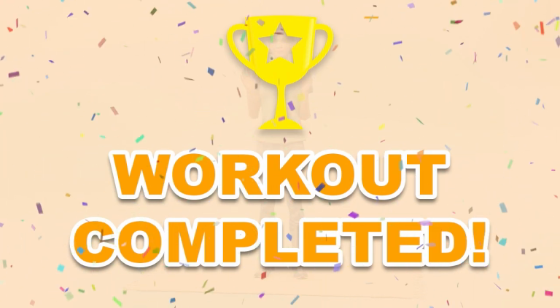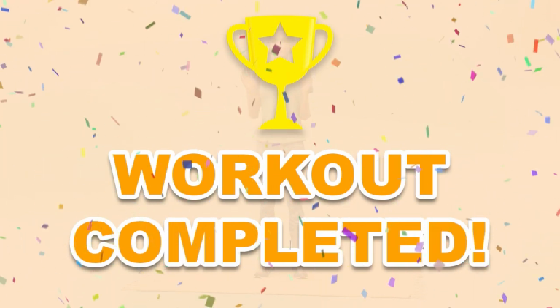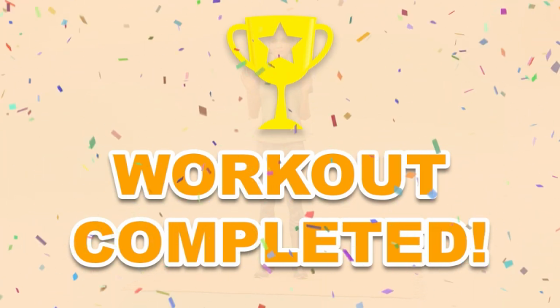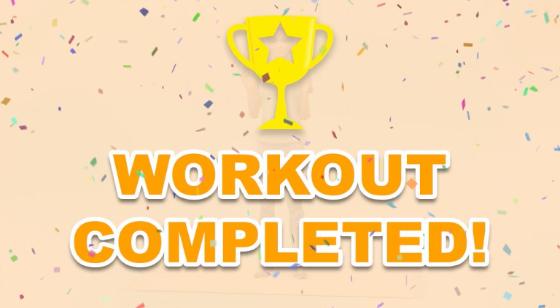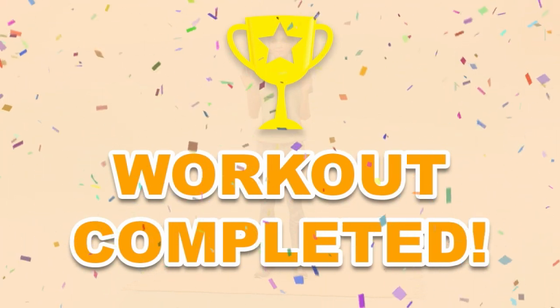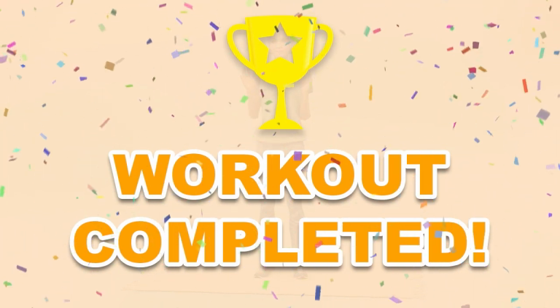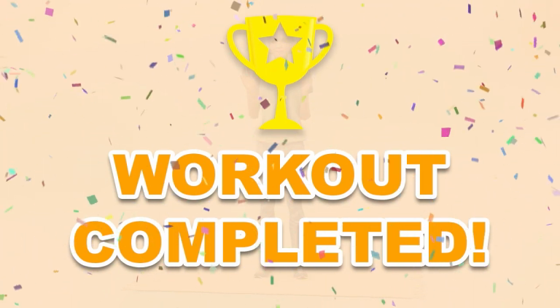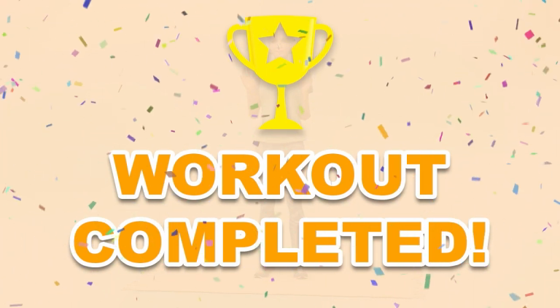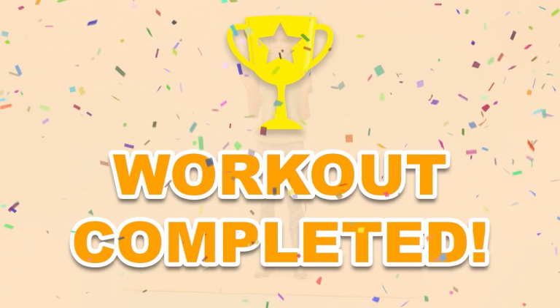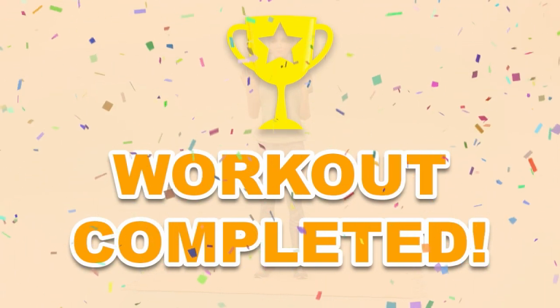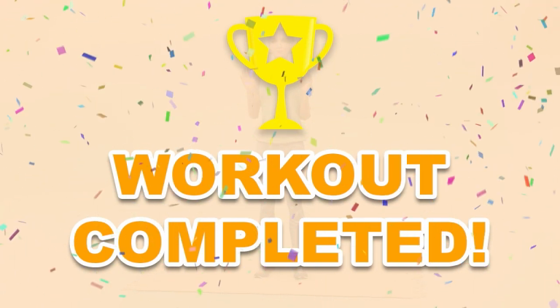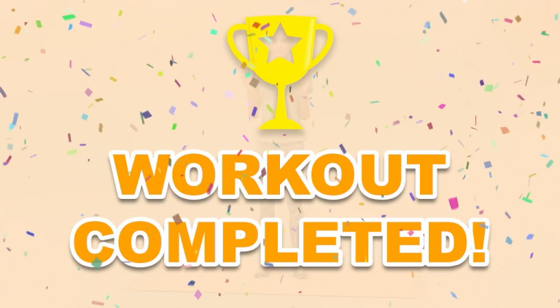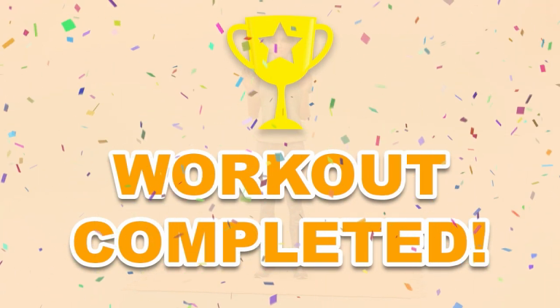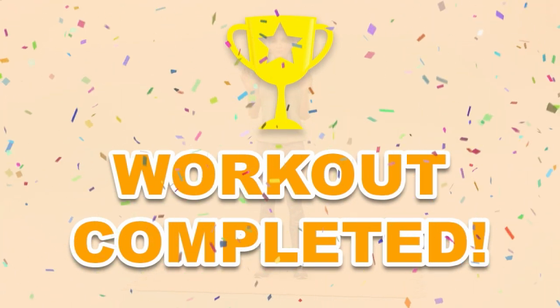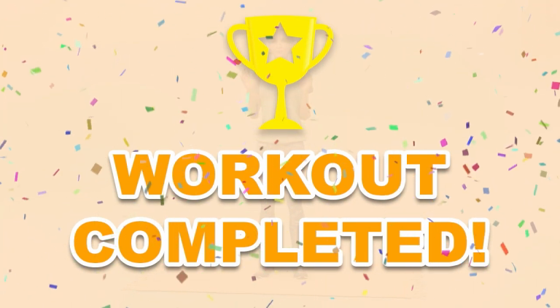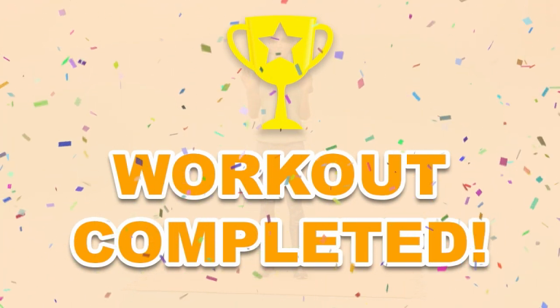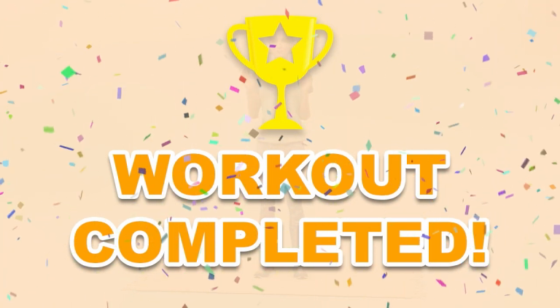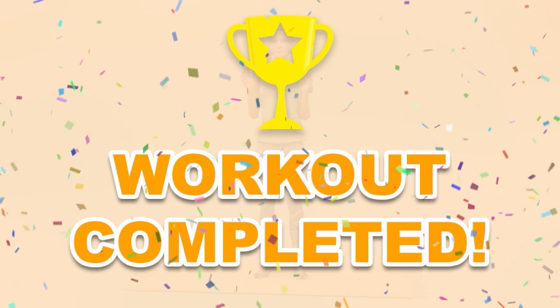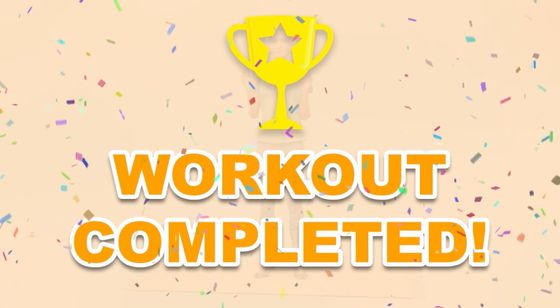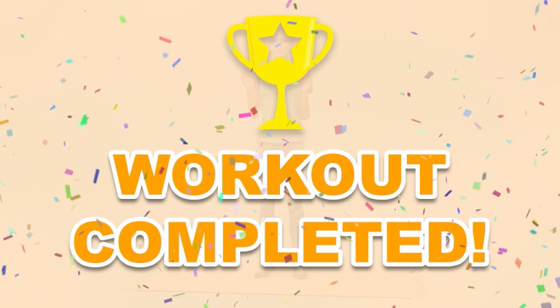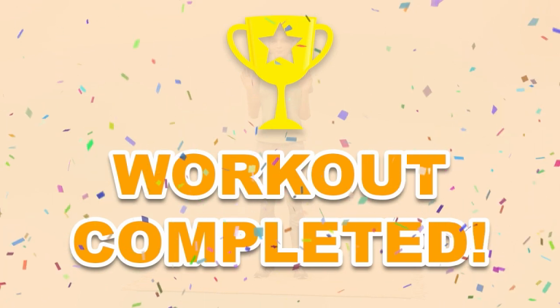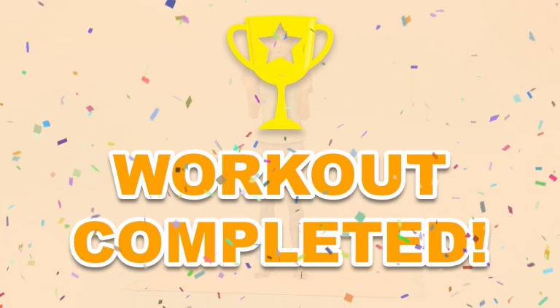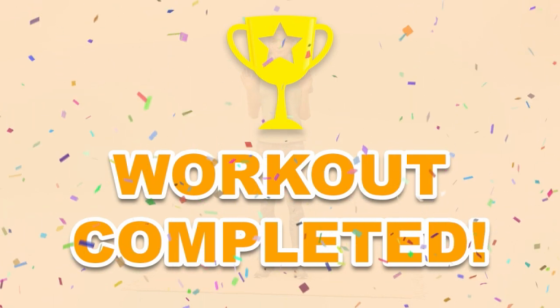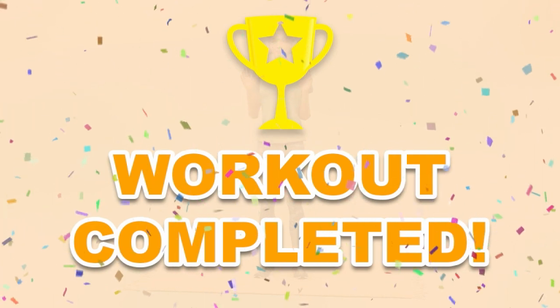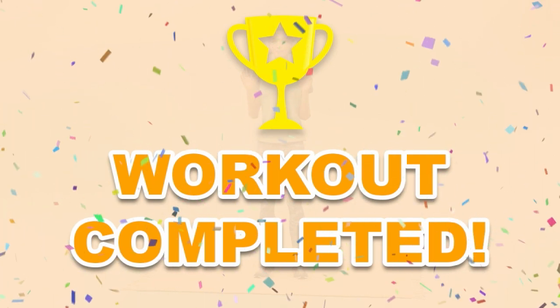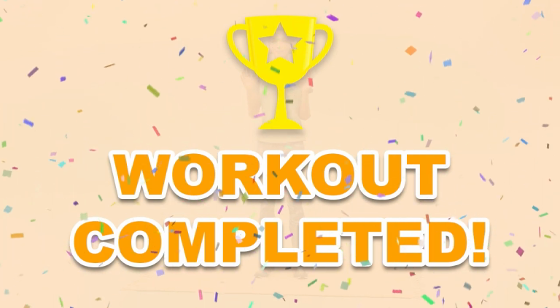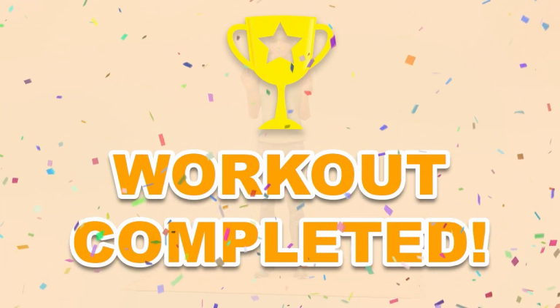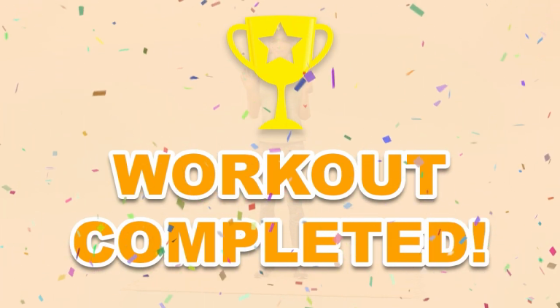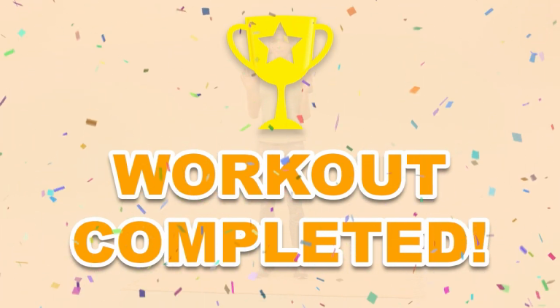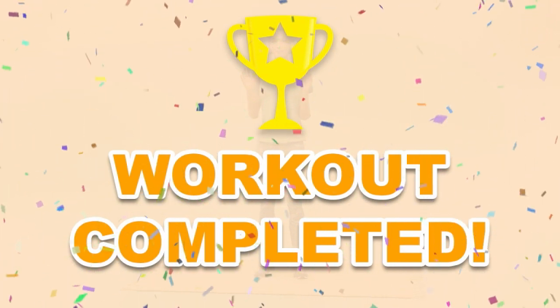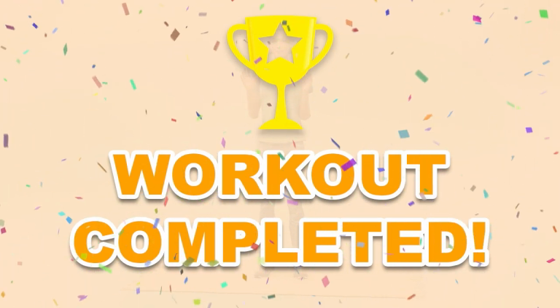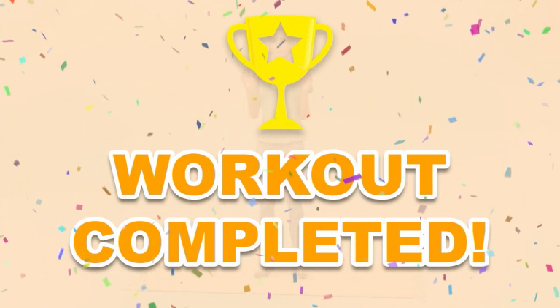You have completed the workout. Please share this video with people that will enjoy working out too.